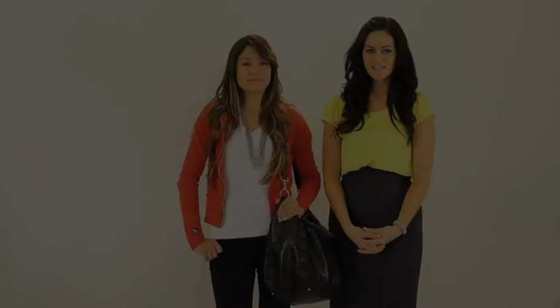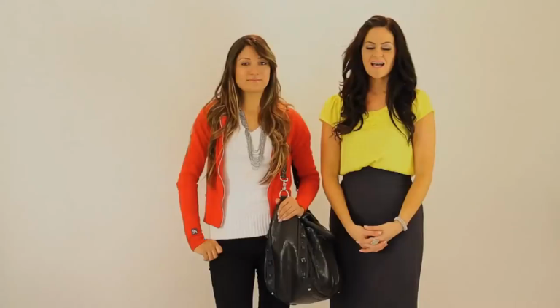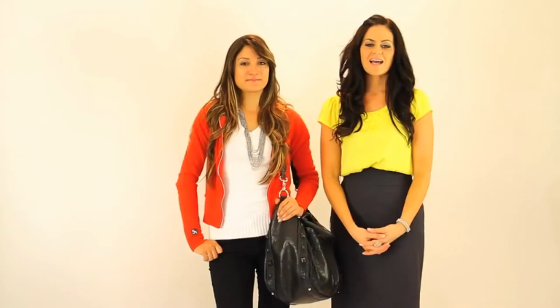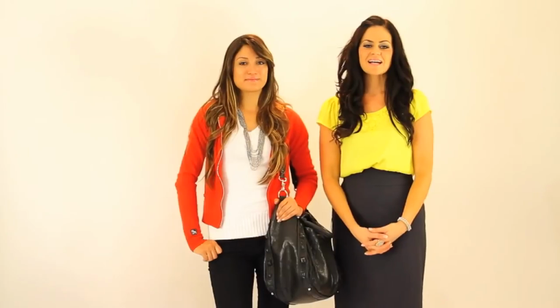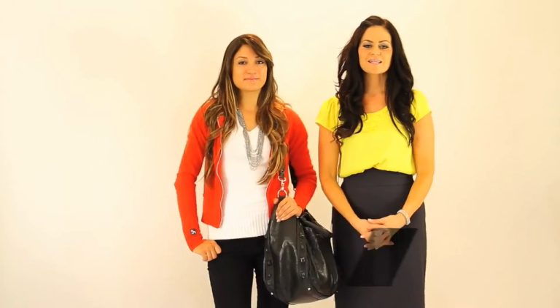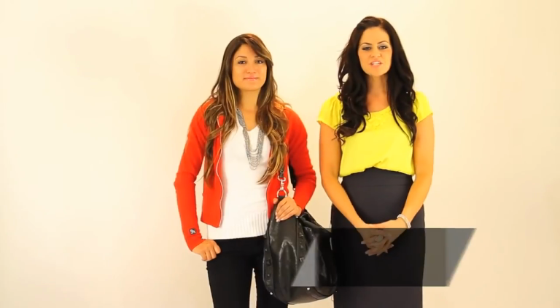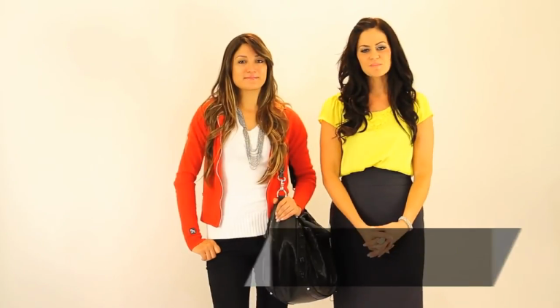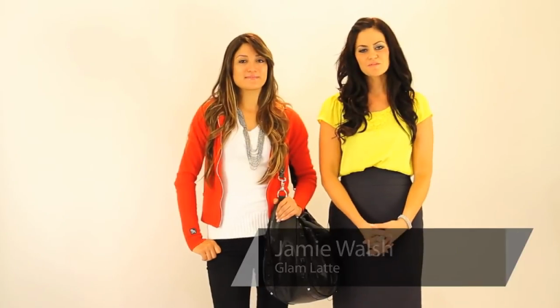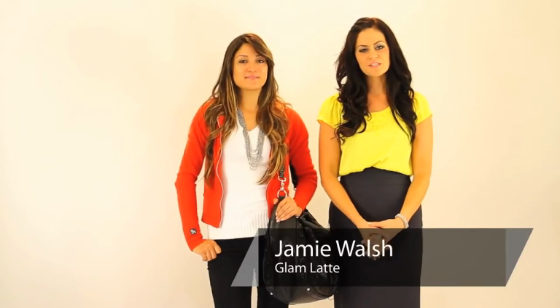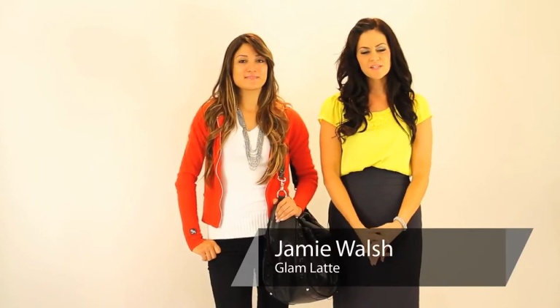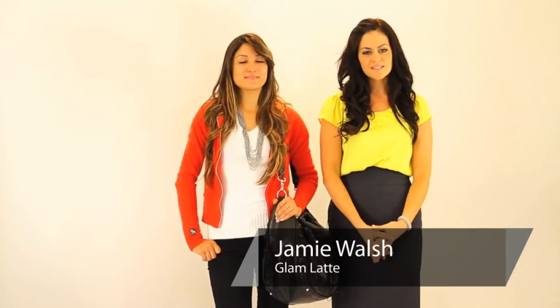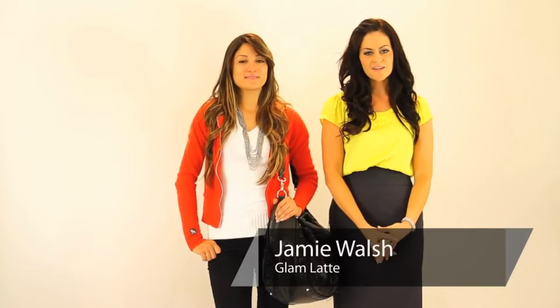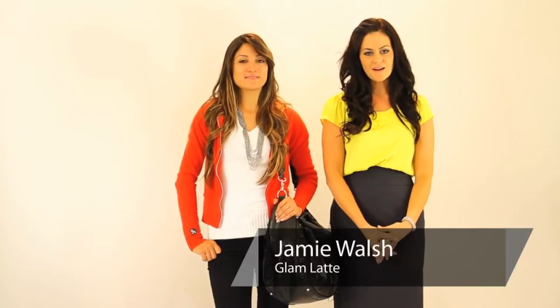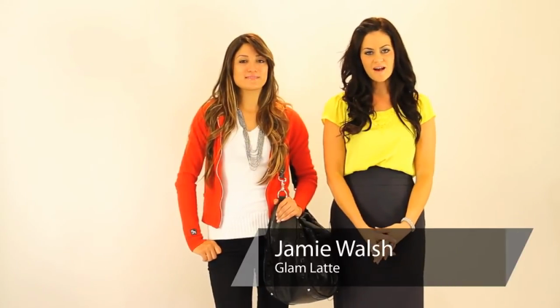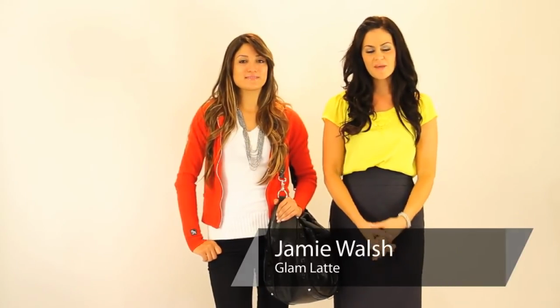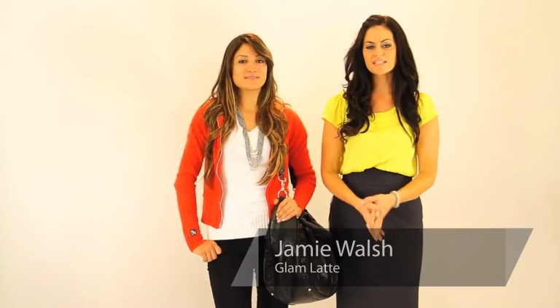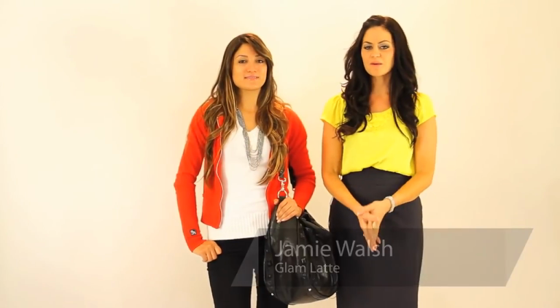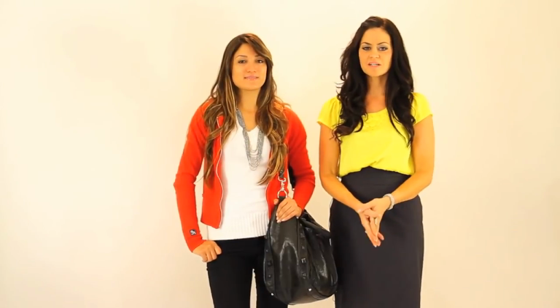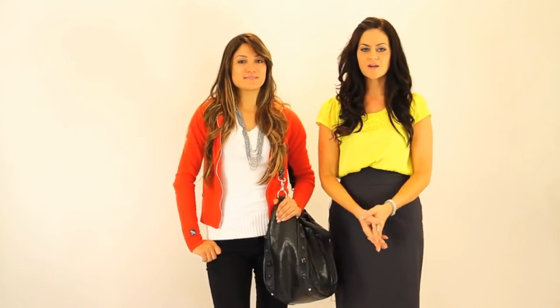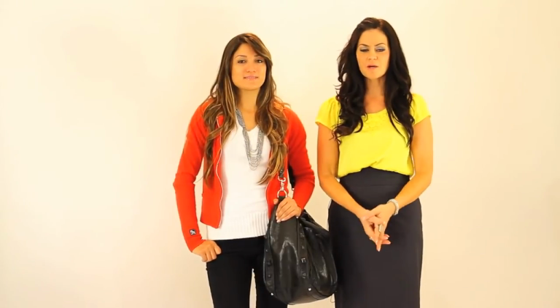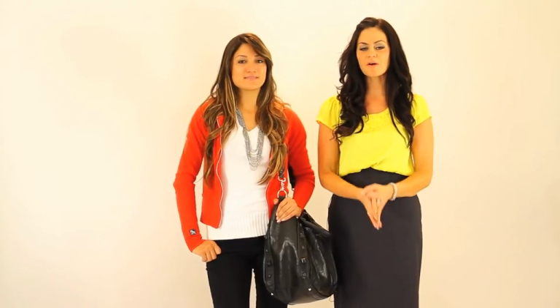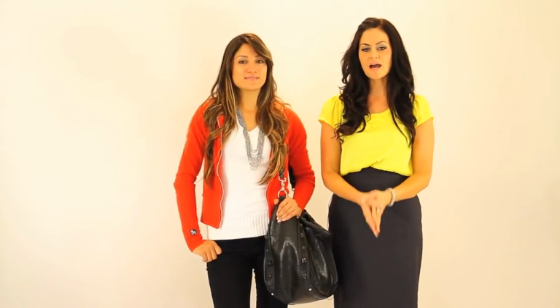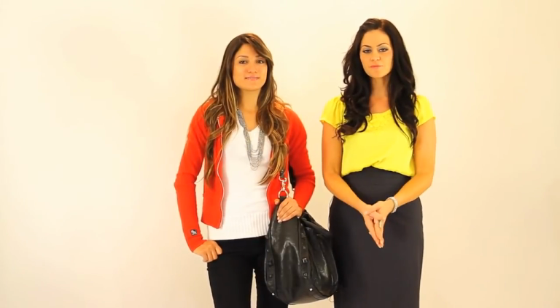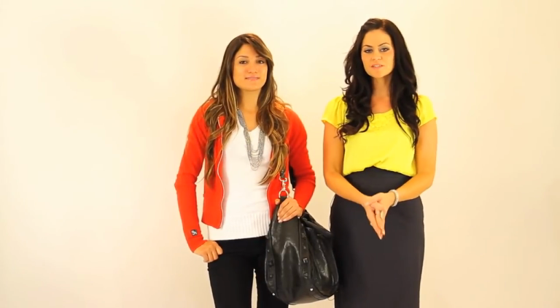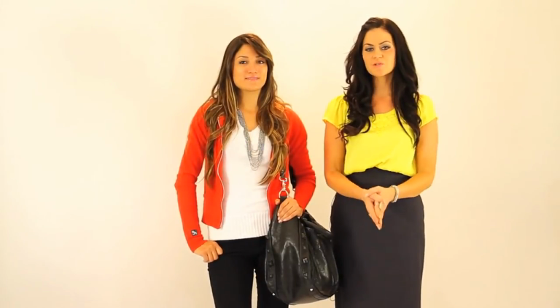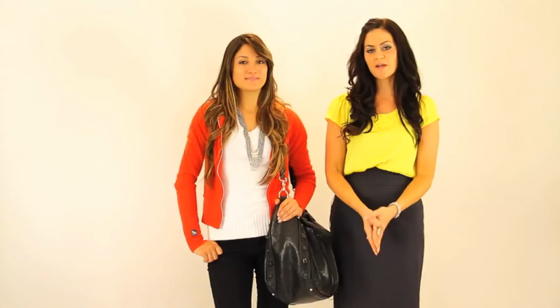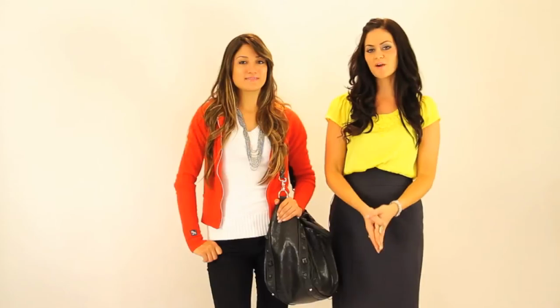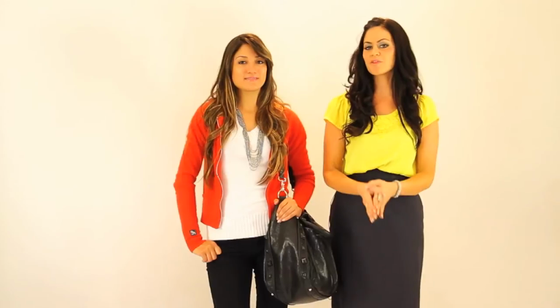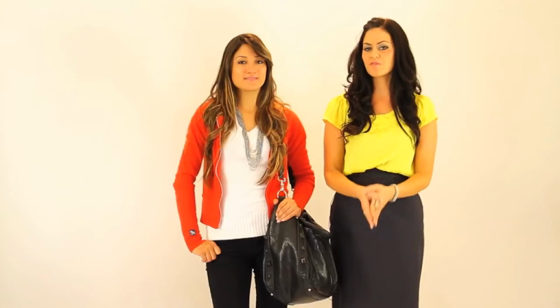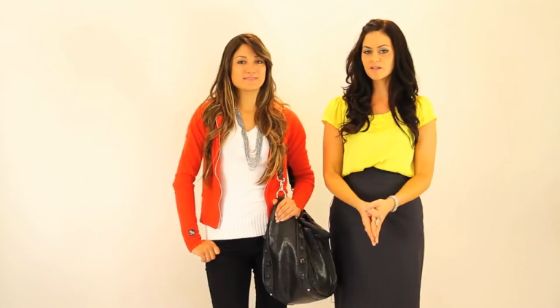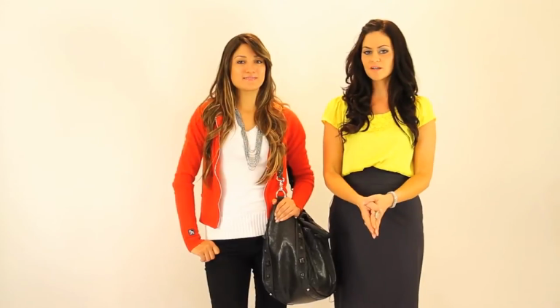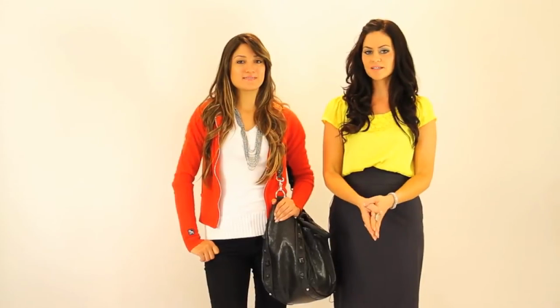Hi guys, I'm Jamie from GlamLatte.com and today we're going to talk about outfits to wear with a red cardigan.